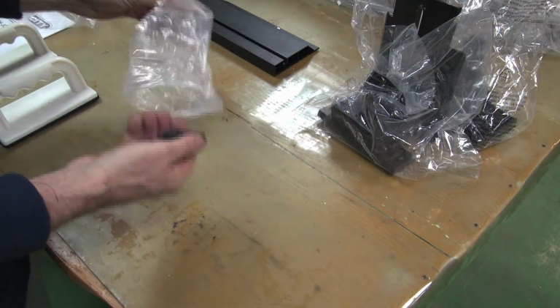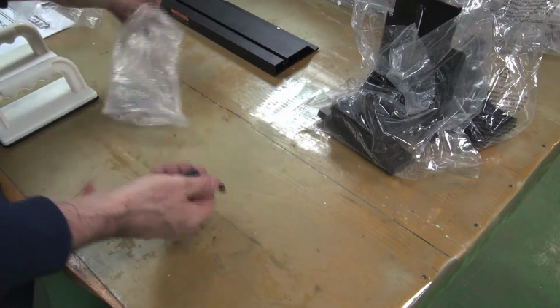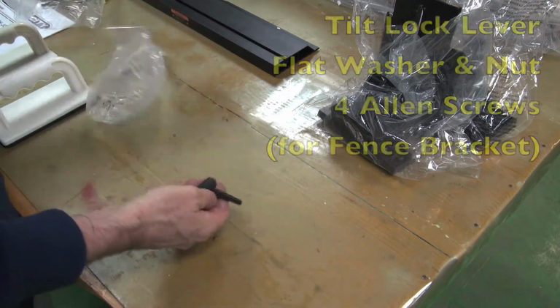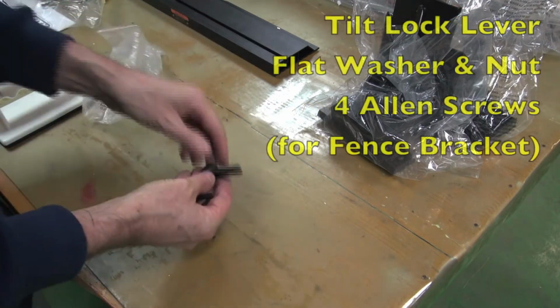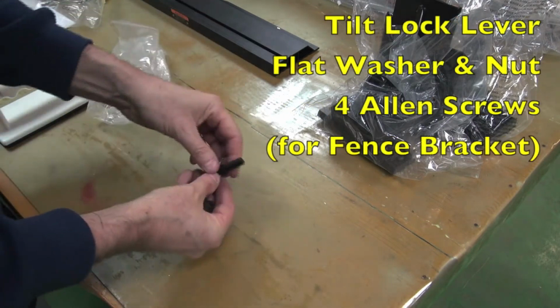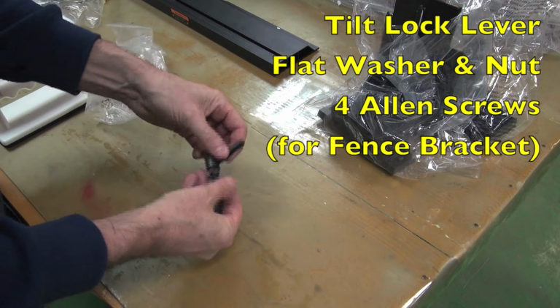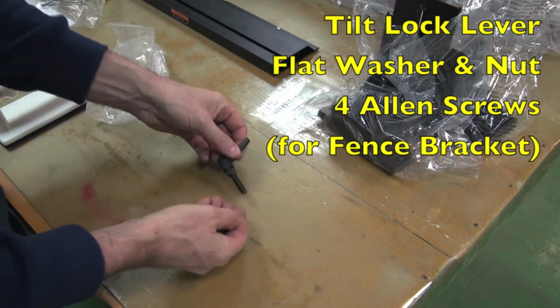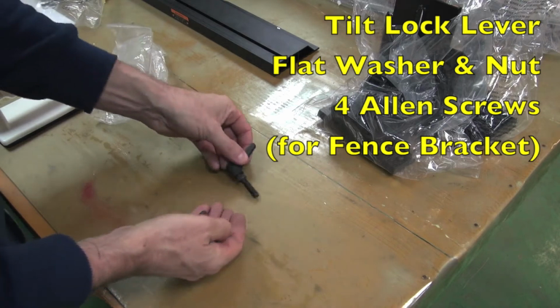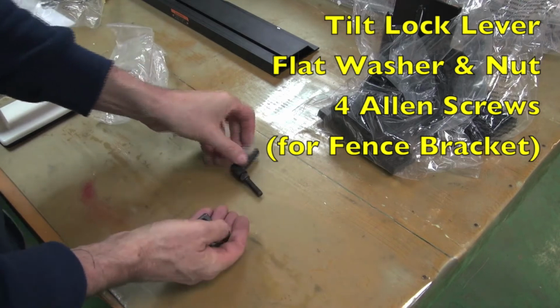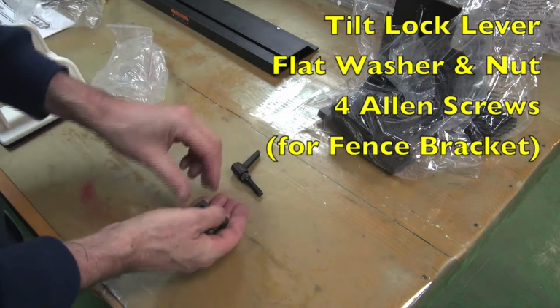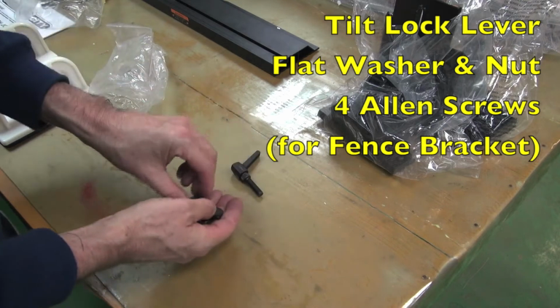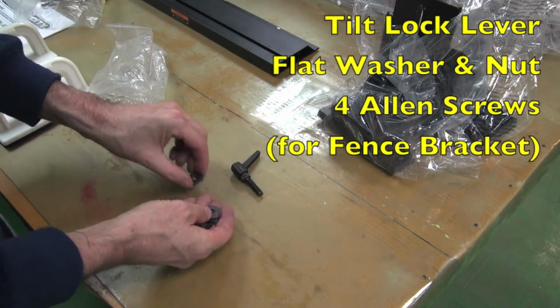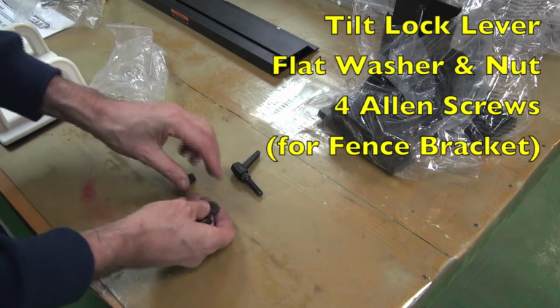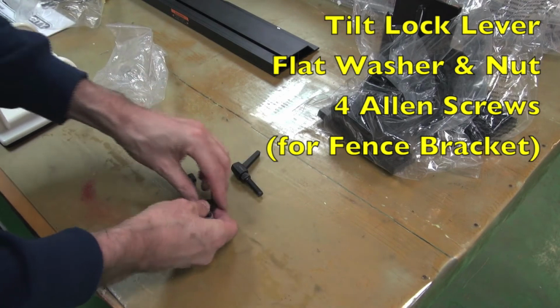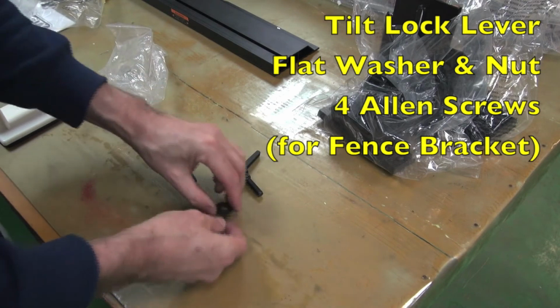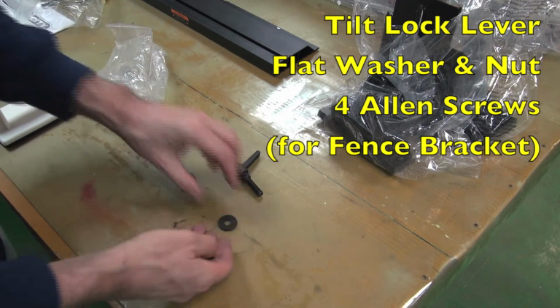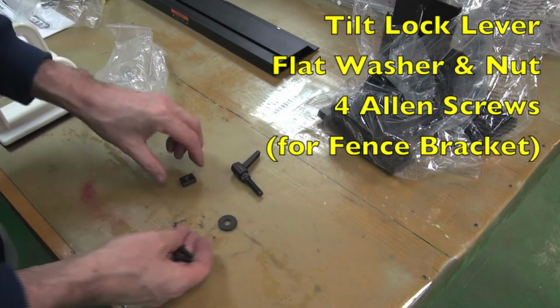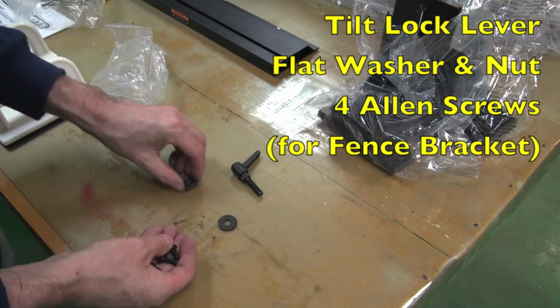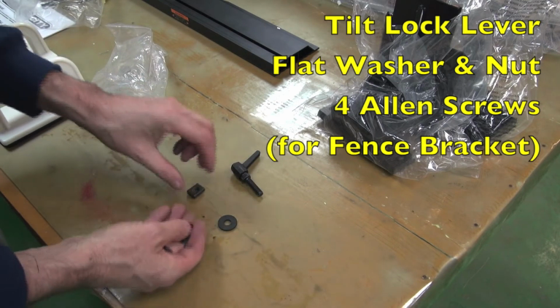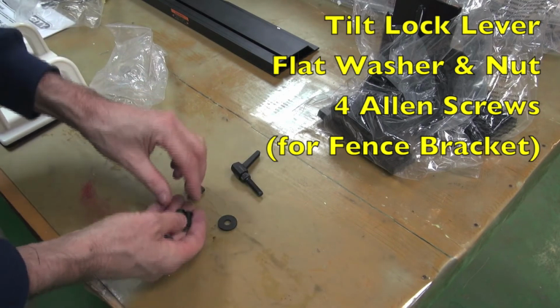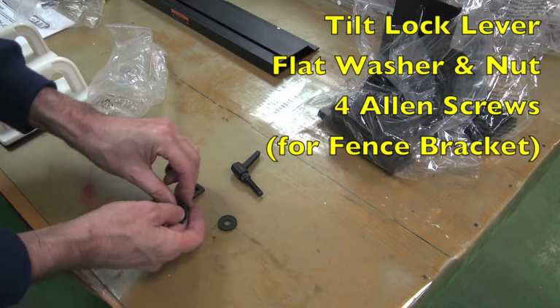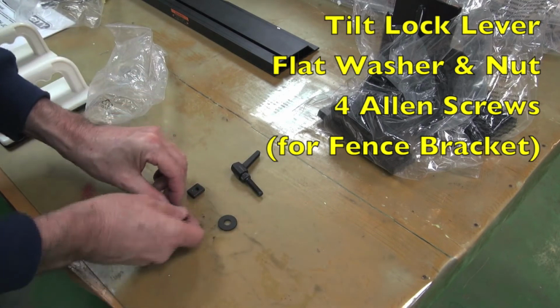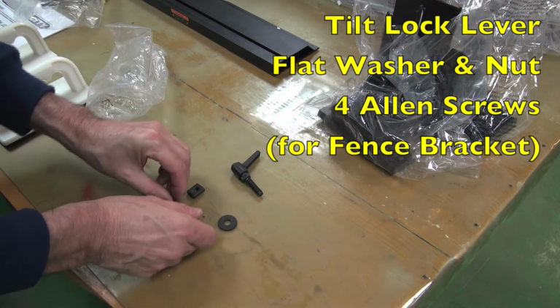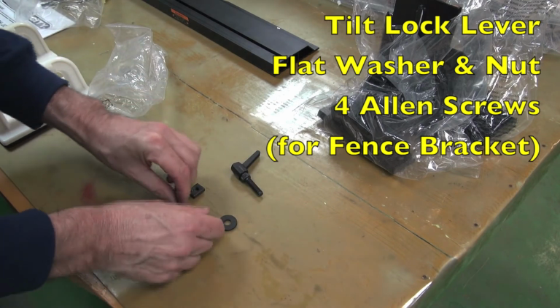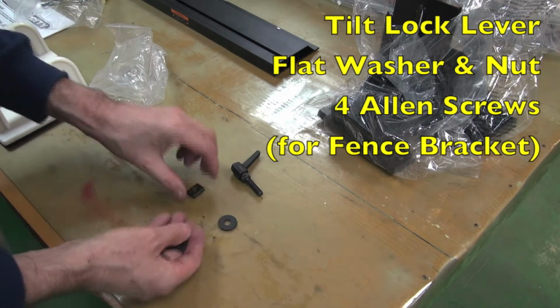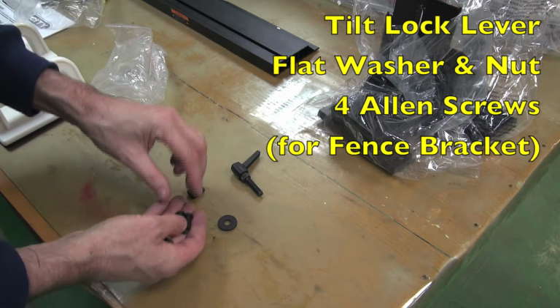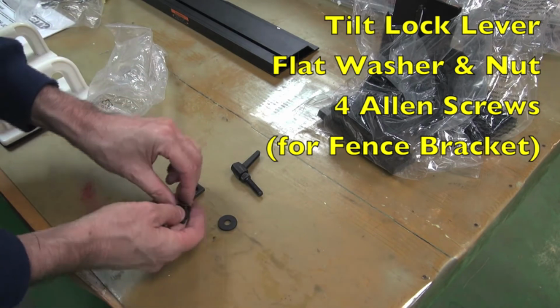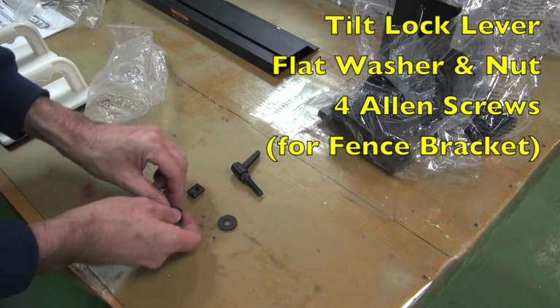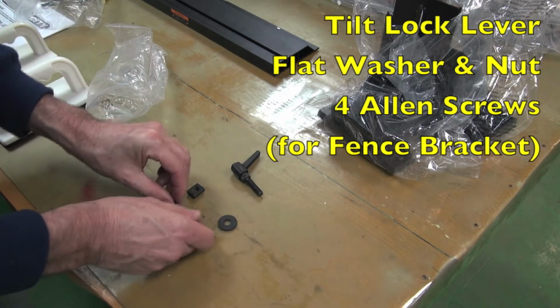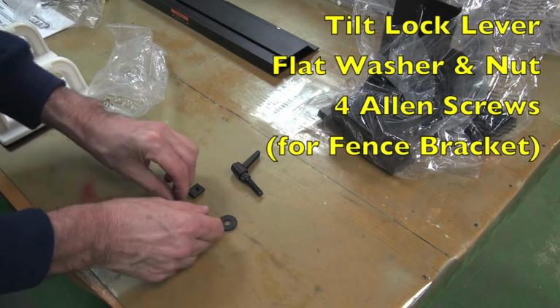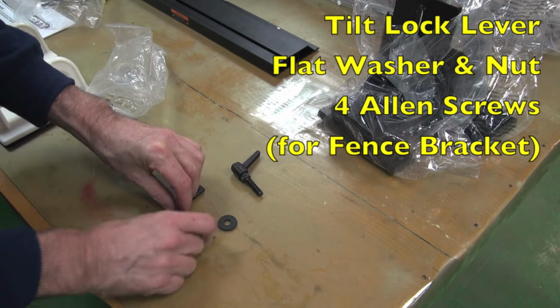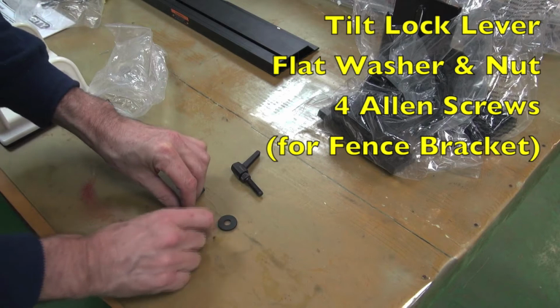Next, check you've got the tilt lock lever with its flat washer, along with the 4 Allen screws for the fence bracket.